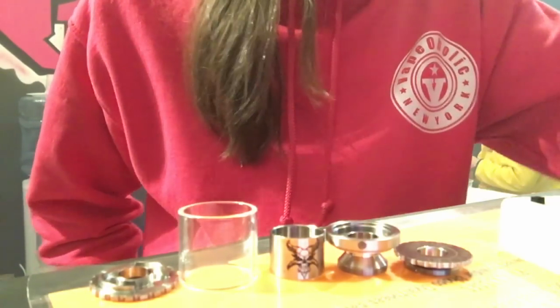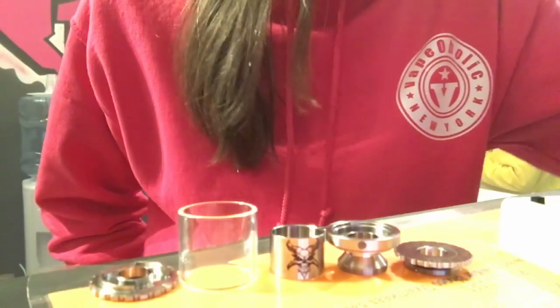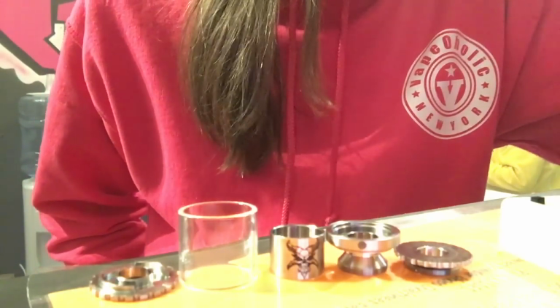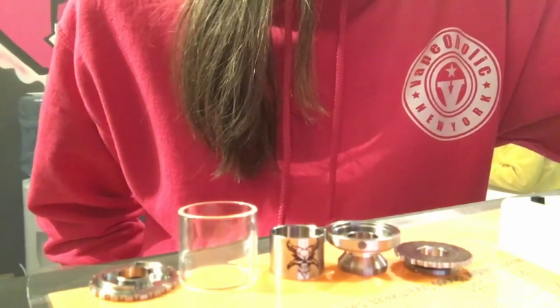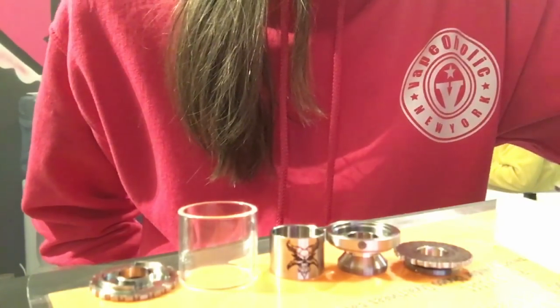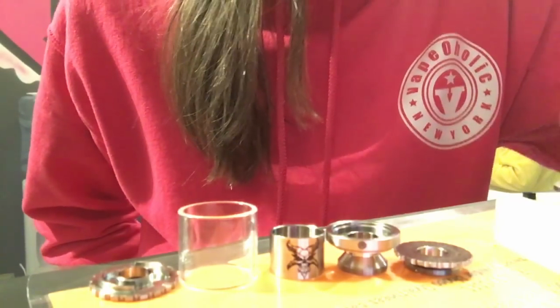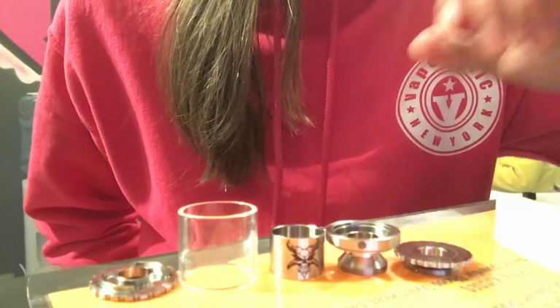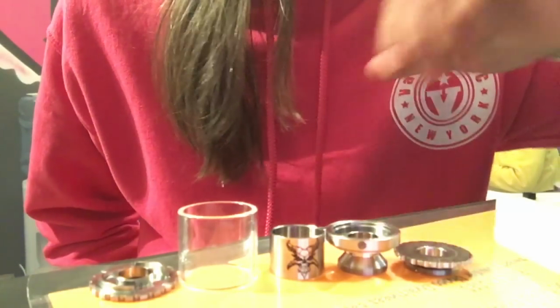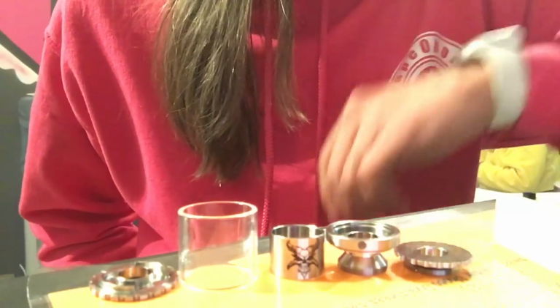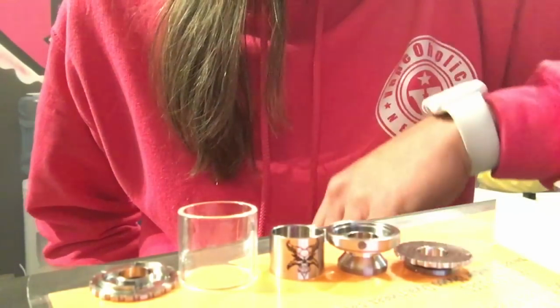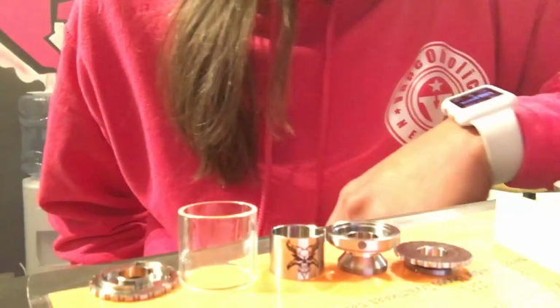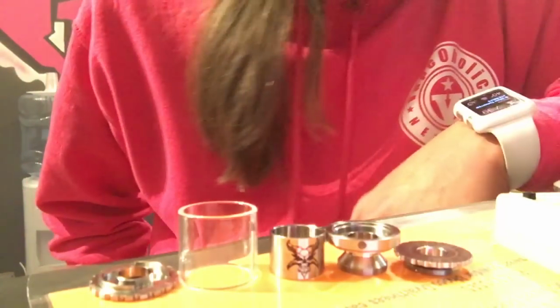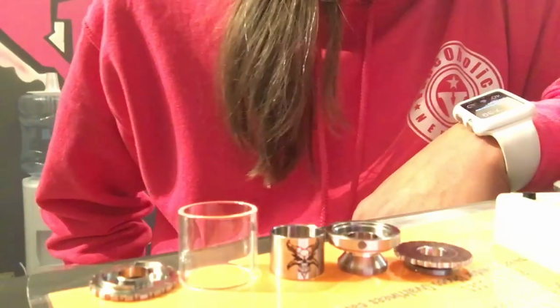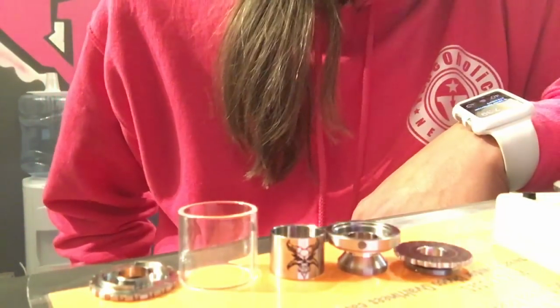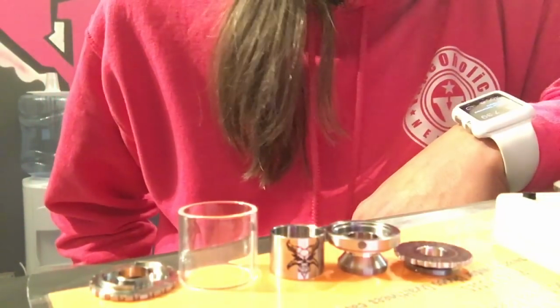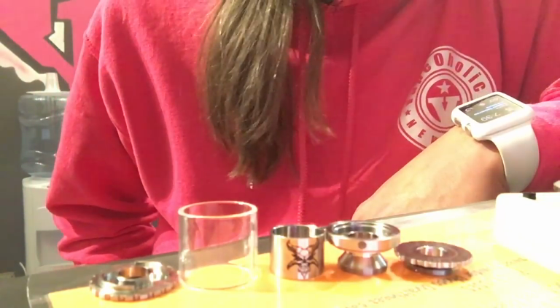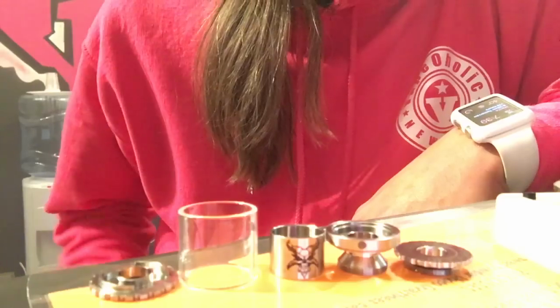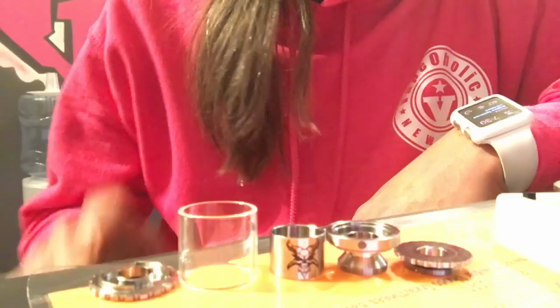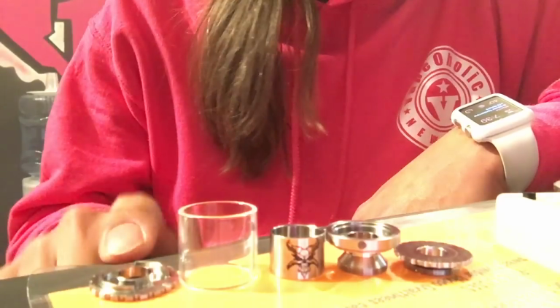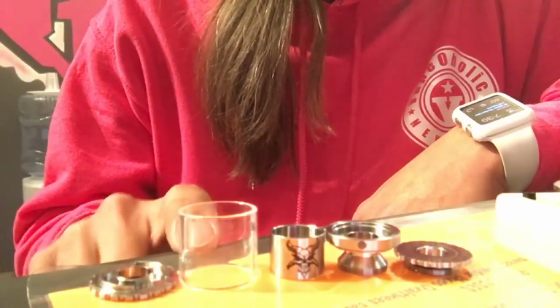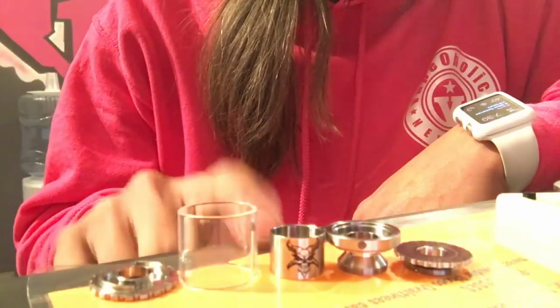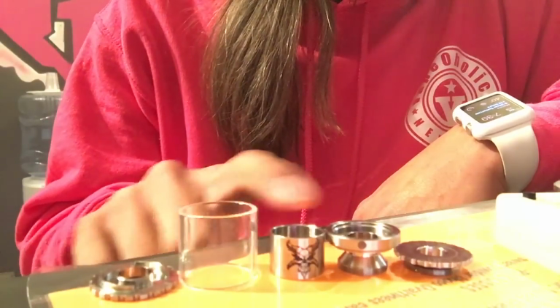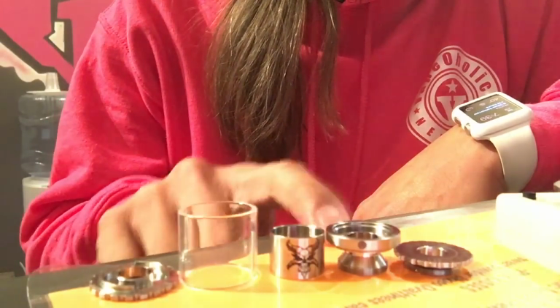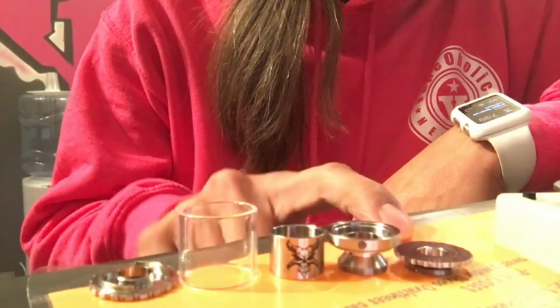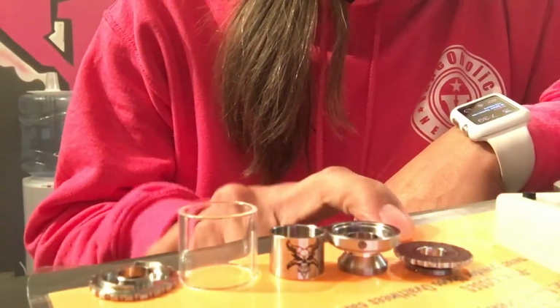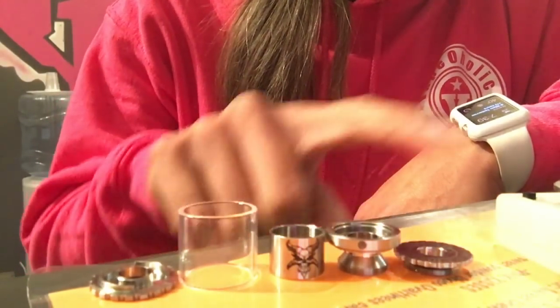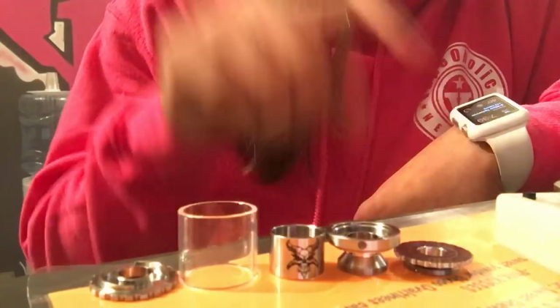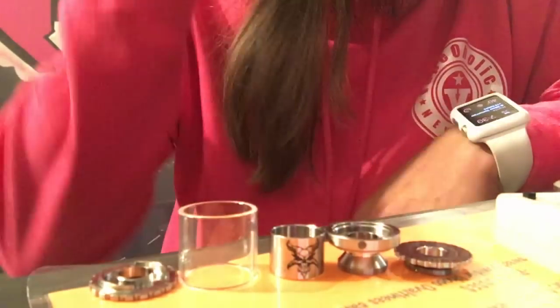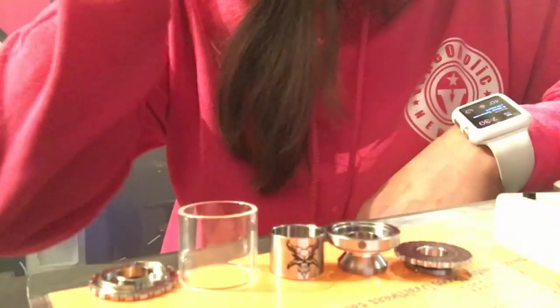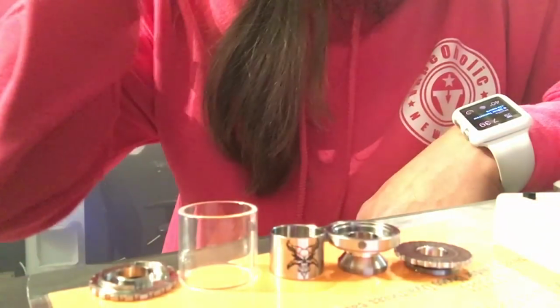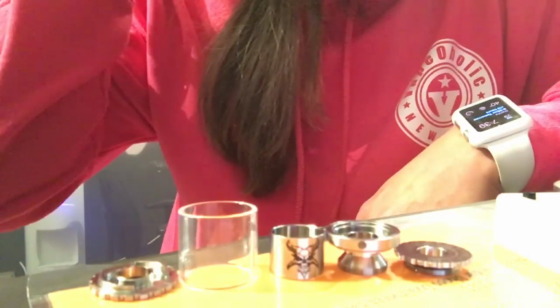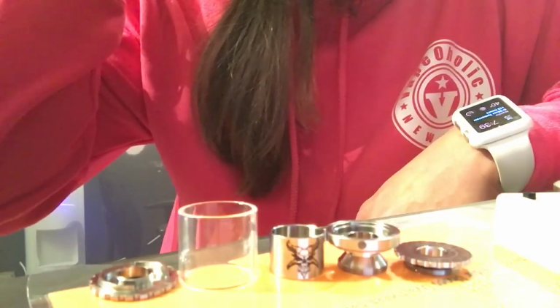So this tank consists of one, two, three, four, five, six parts. It's a rebuildable tank.